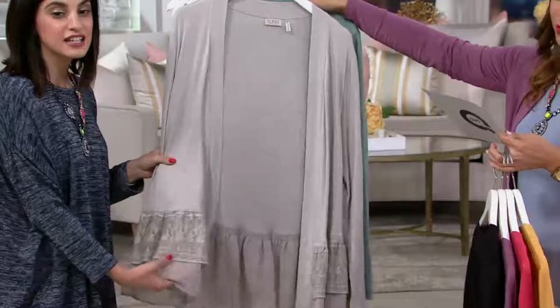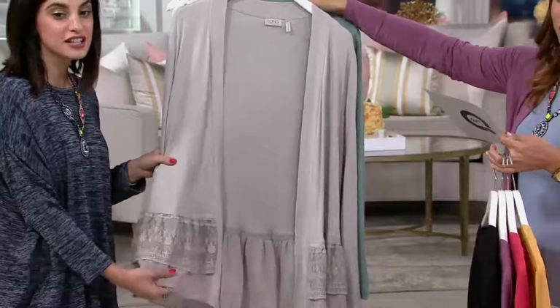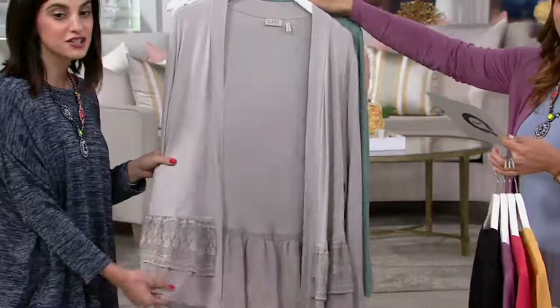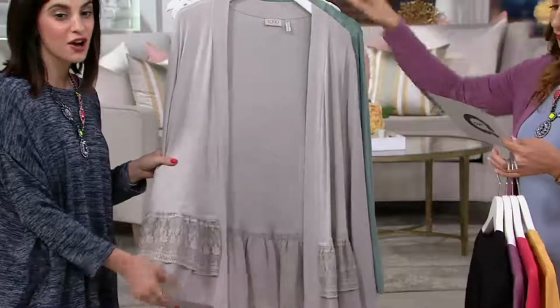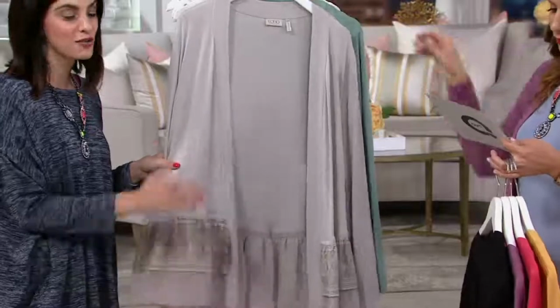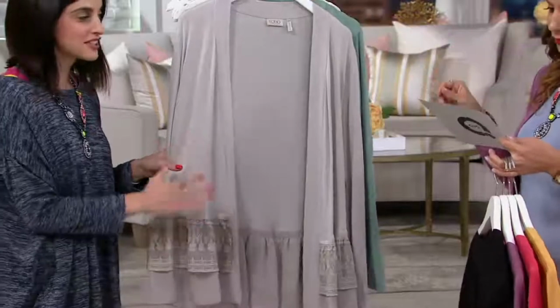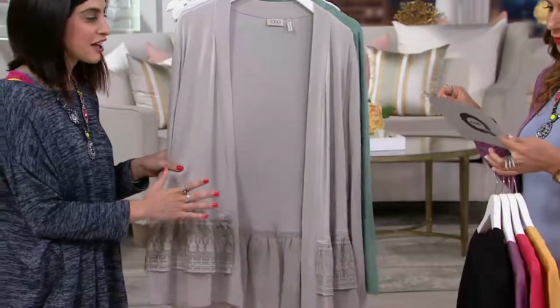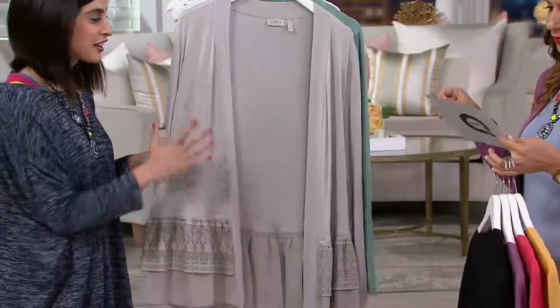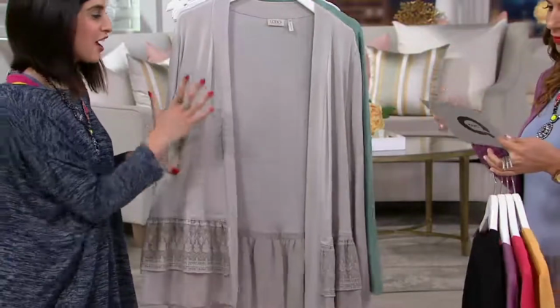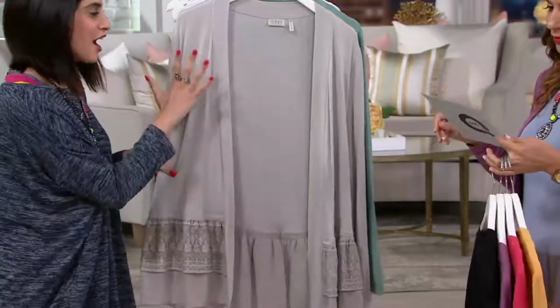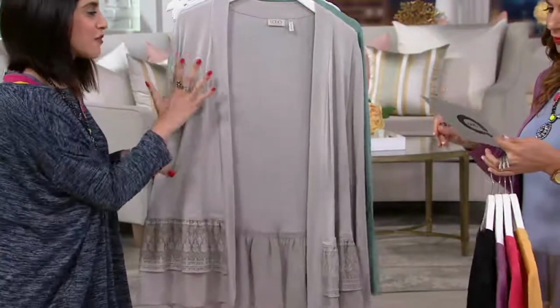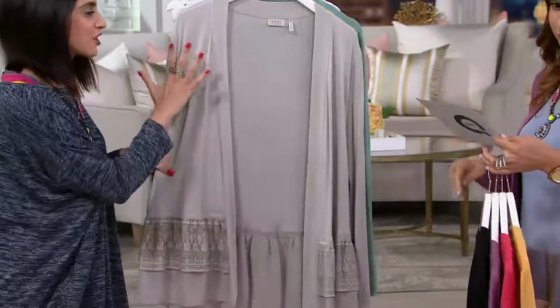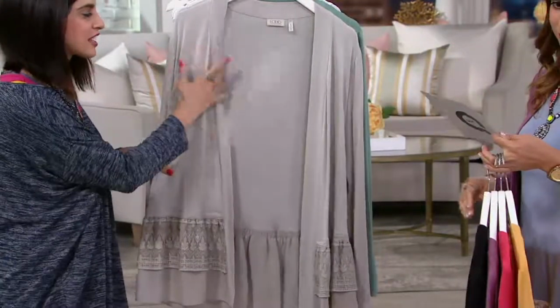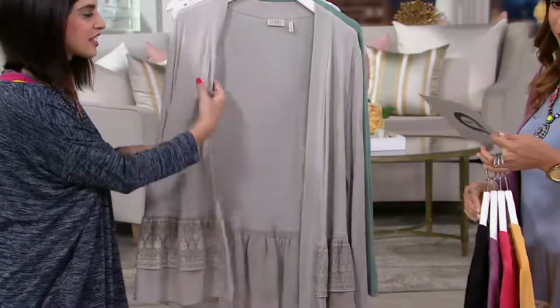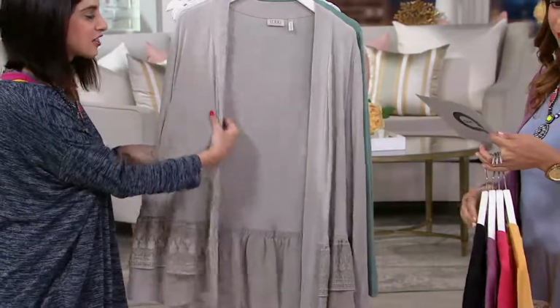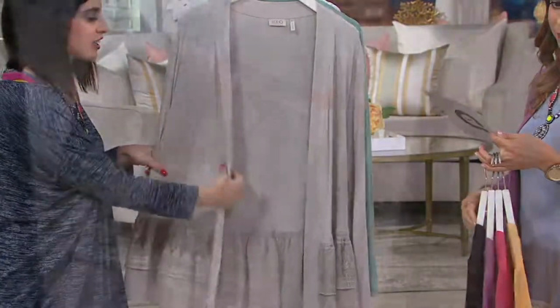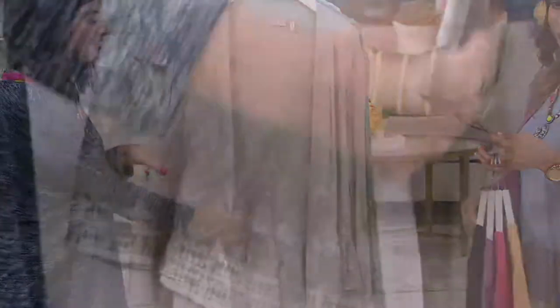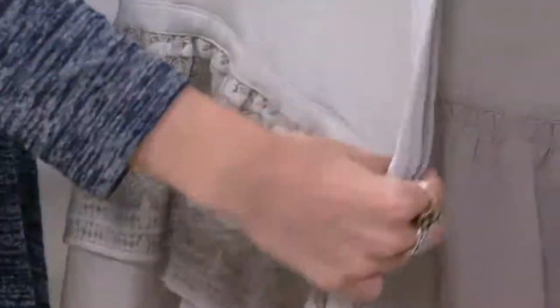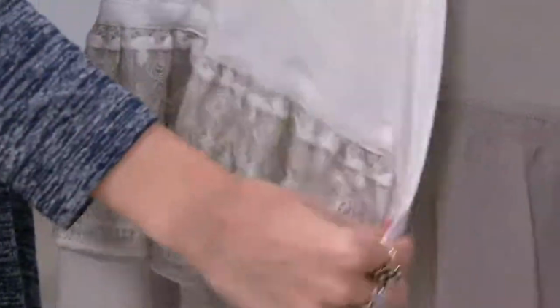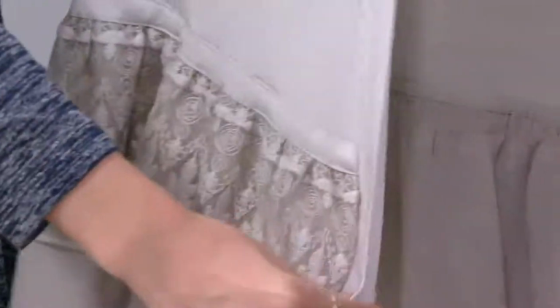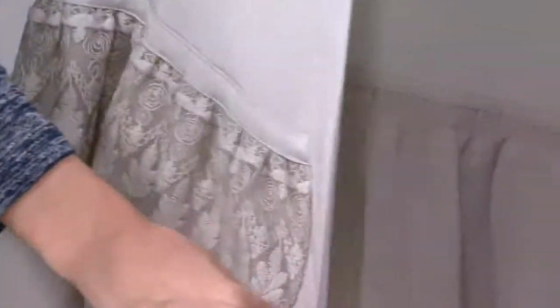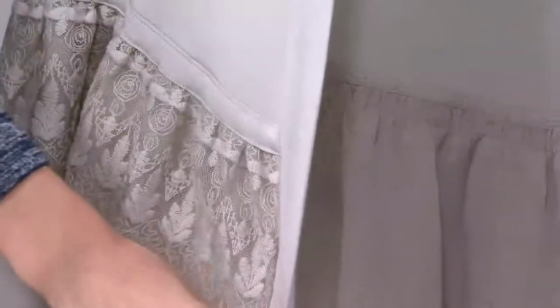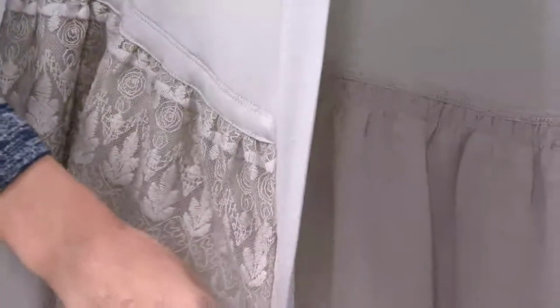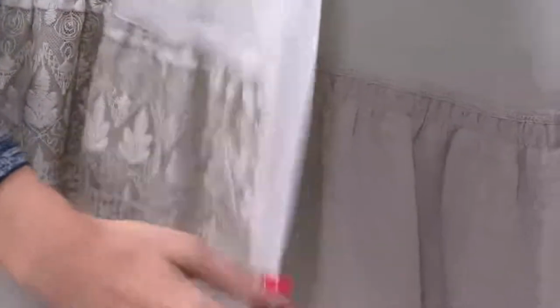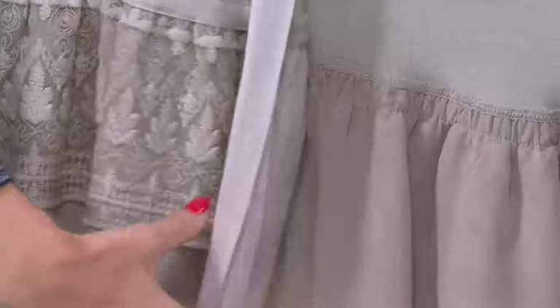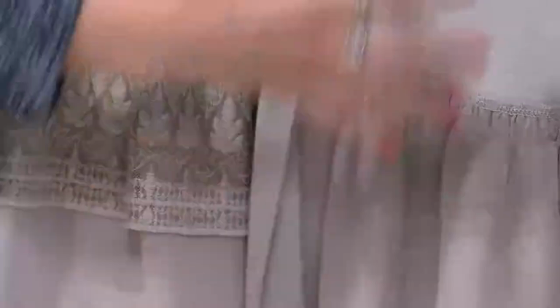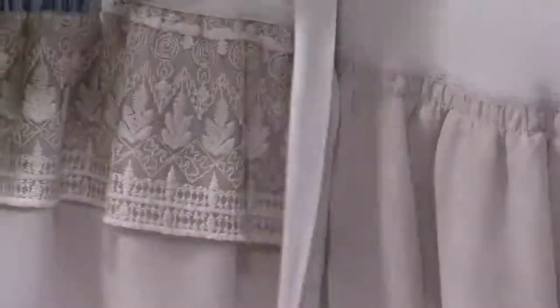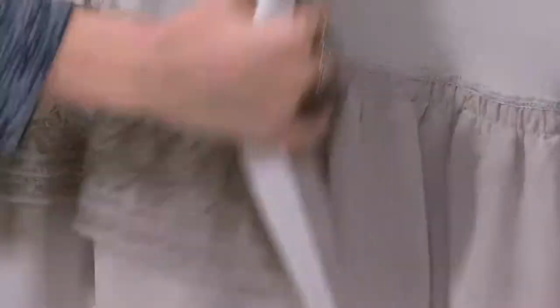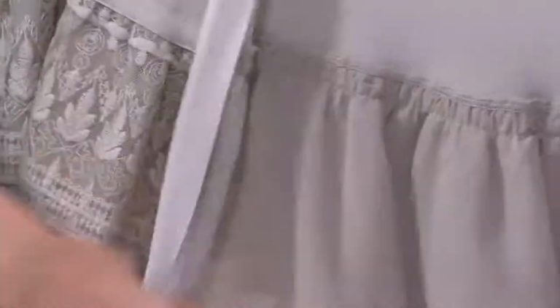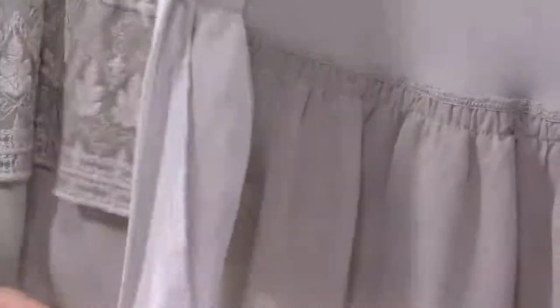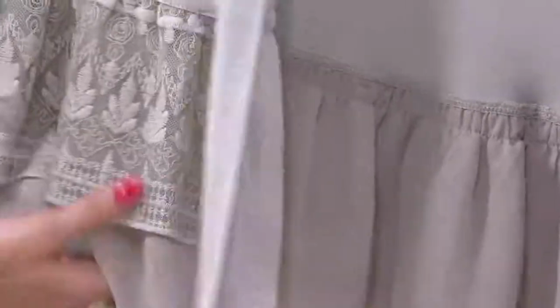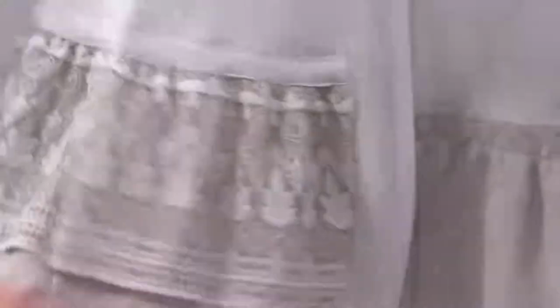Antique stone — stunning. It's like a light silvery gray almost. Very pretty, really gorgeous.